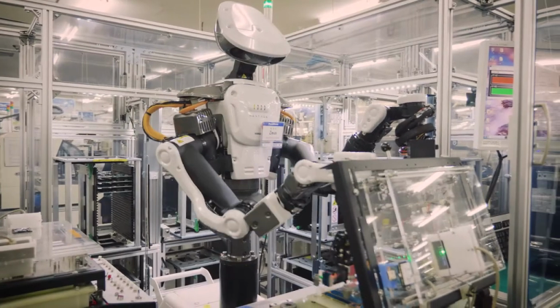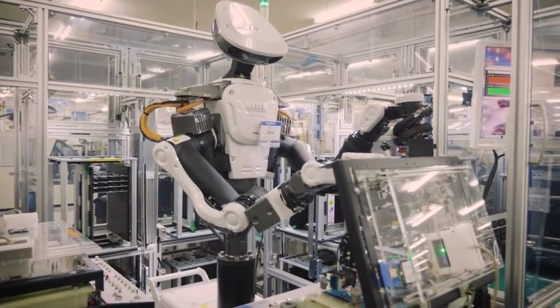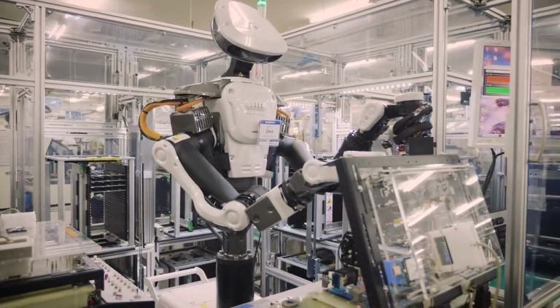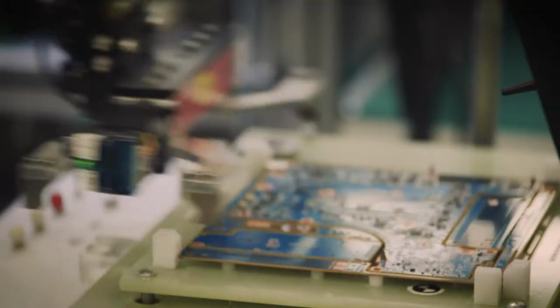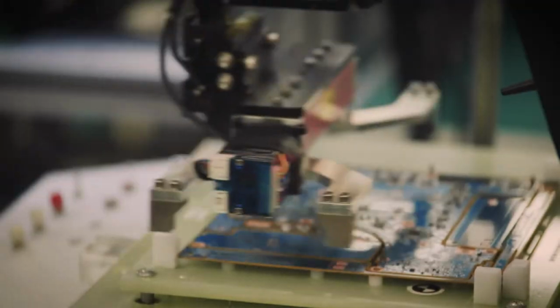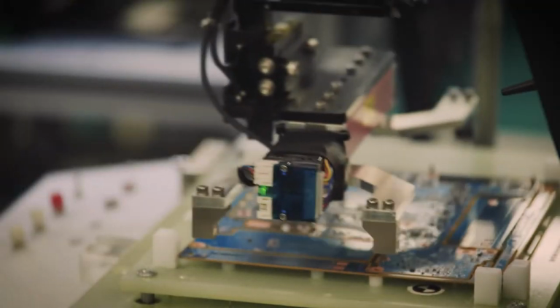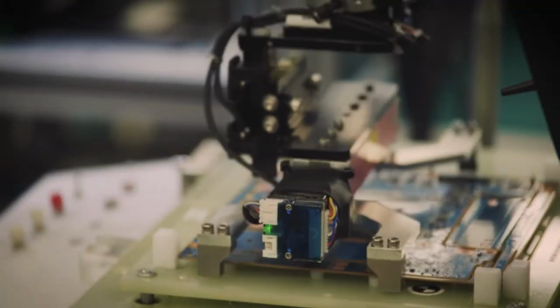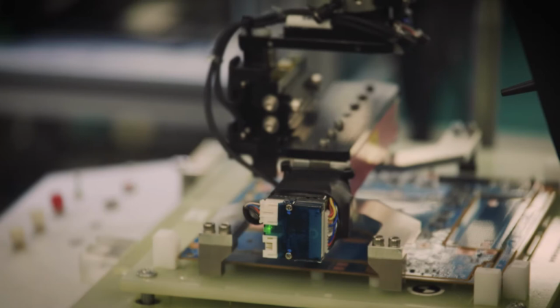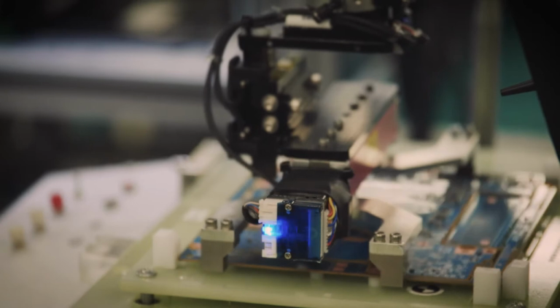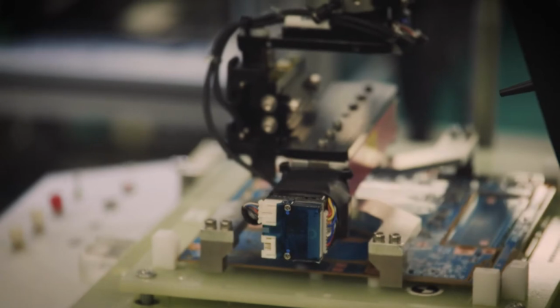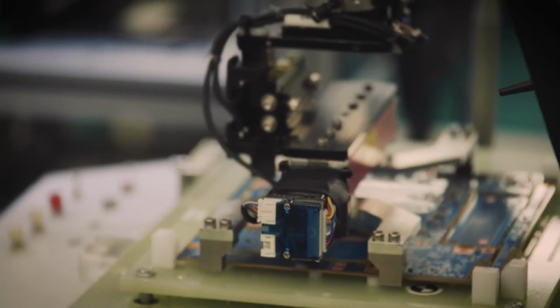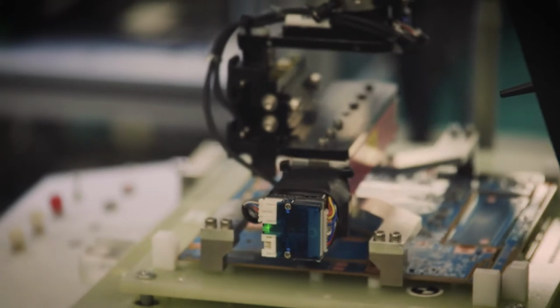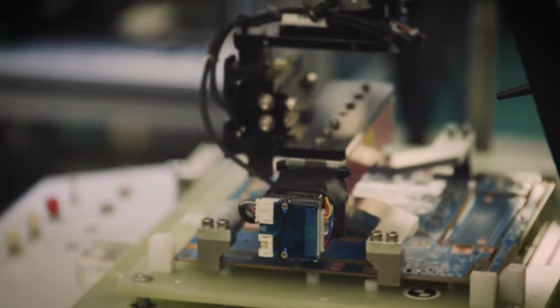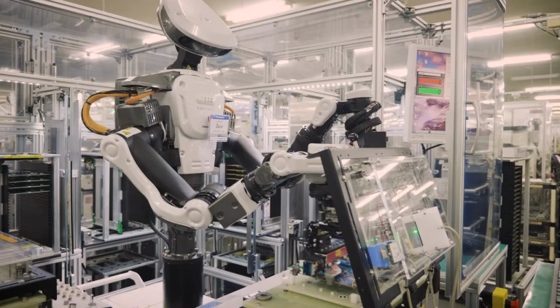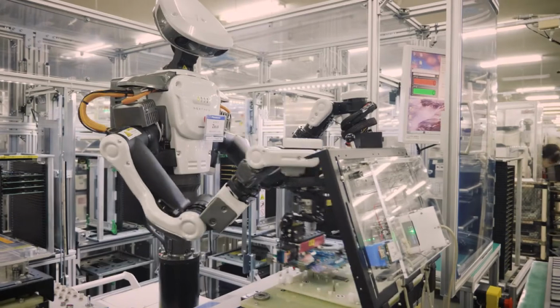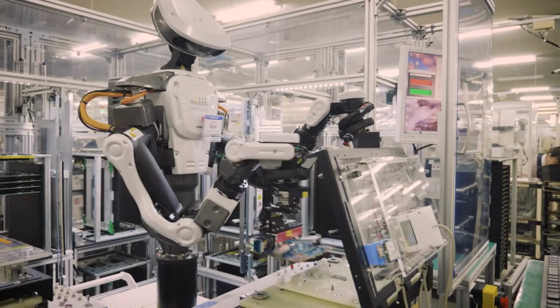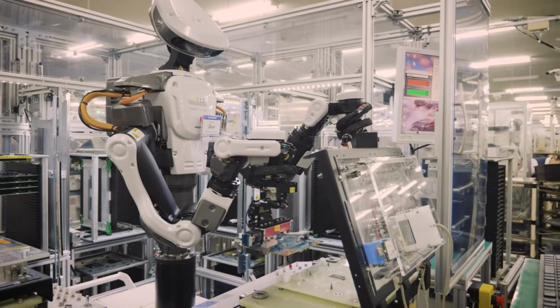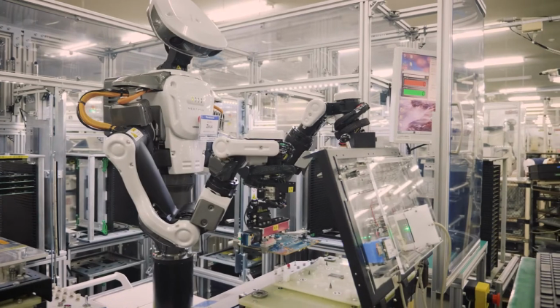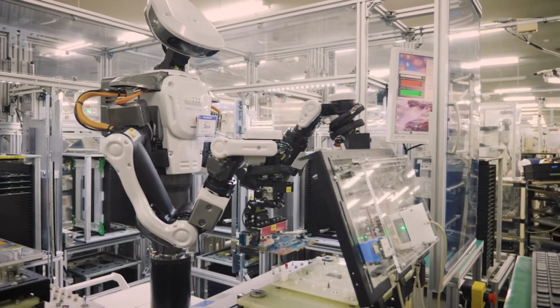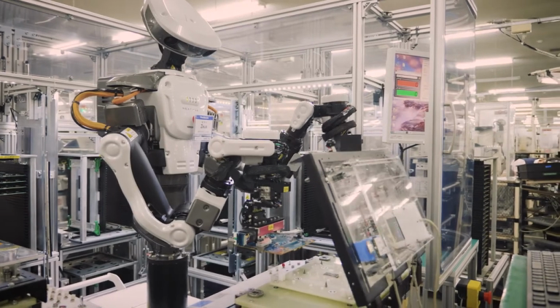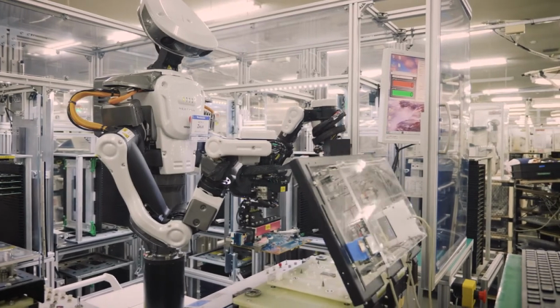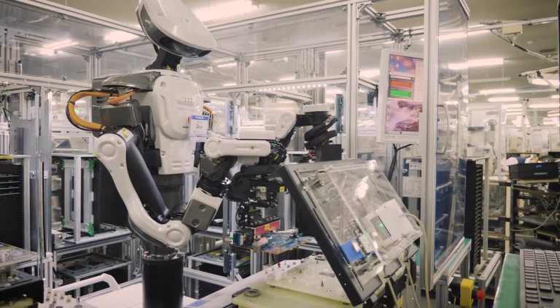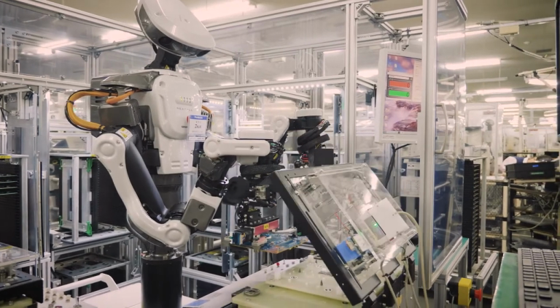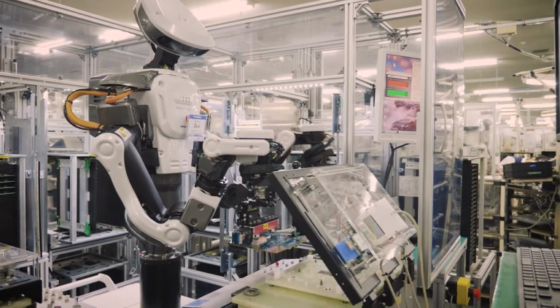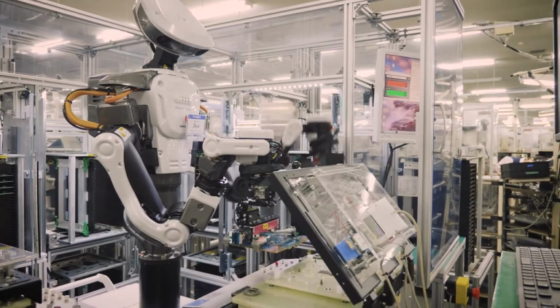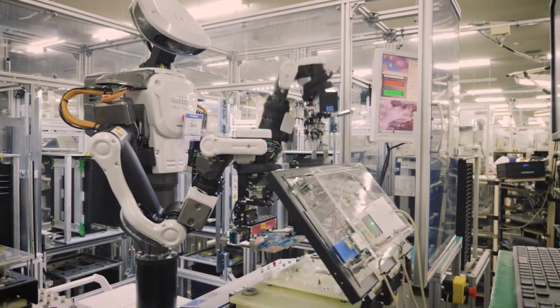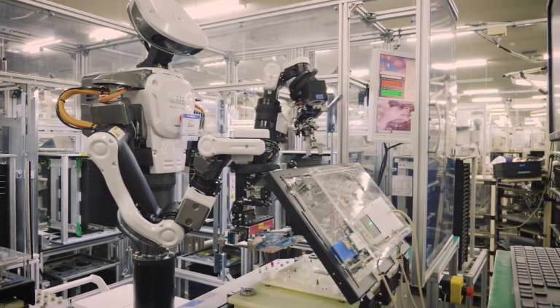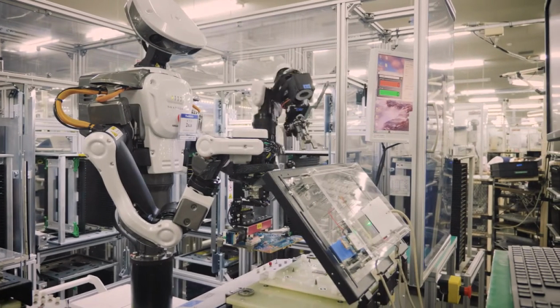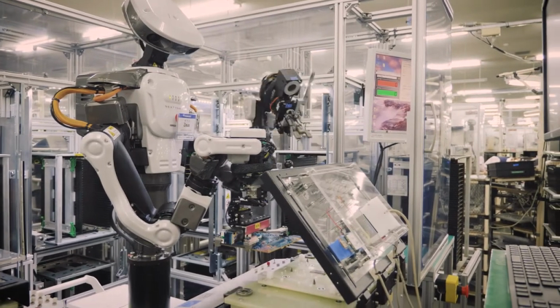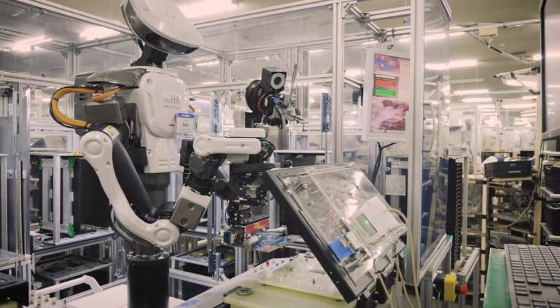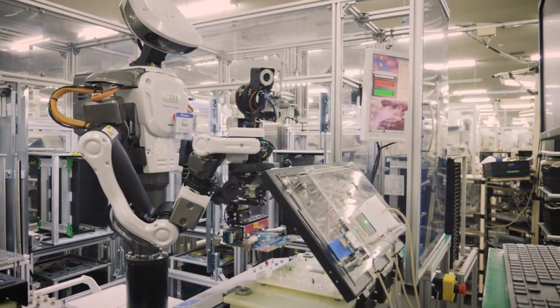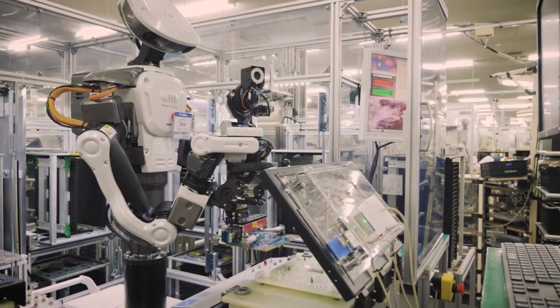Here we are doing a functional check of the base. Quality is assured by inspecting every aspect of the base.